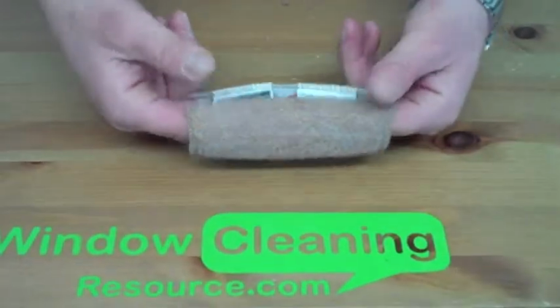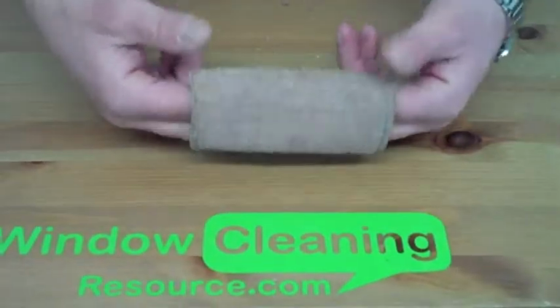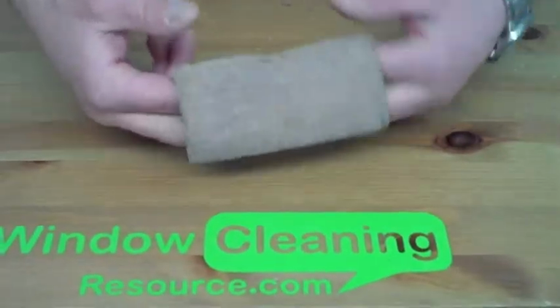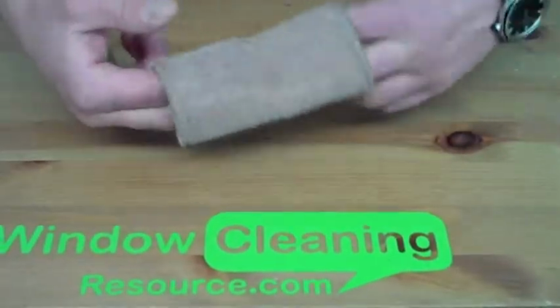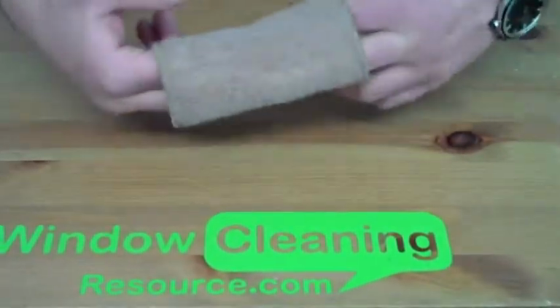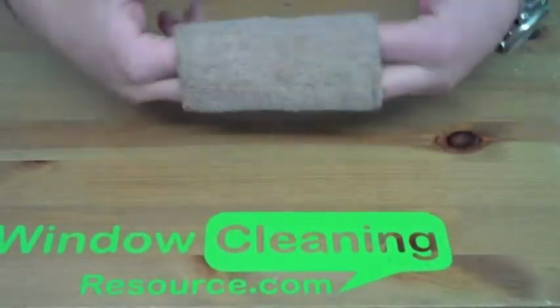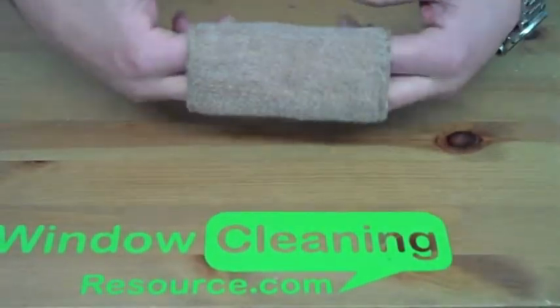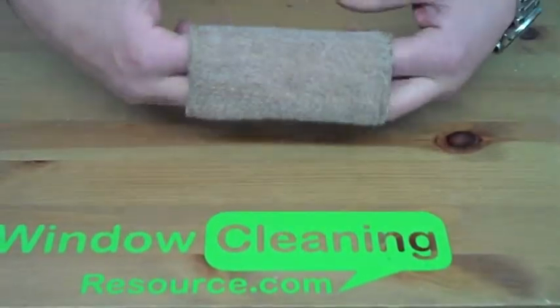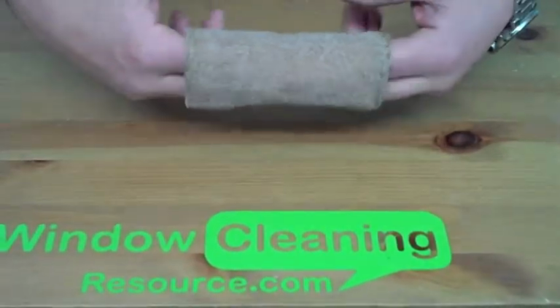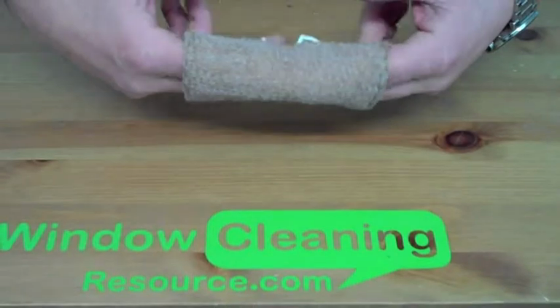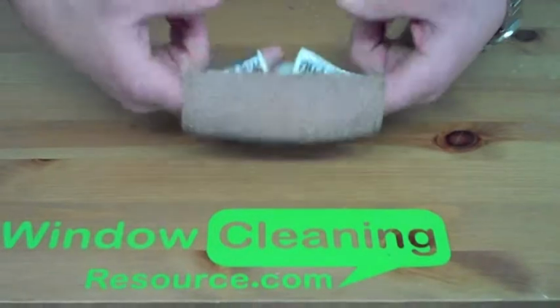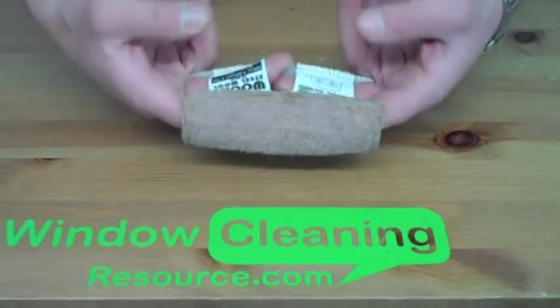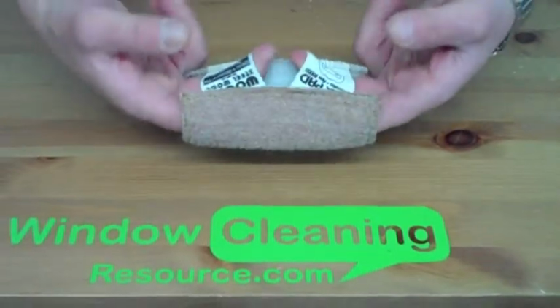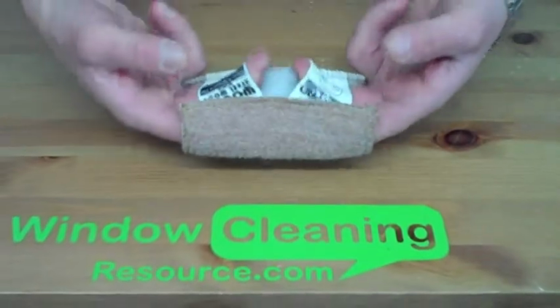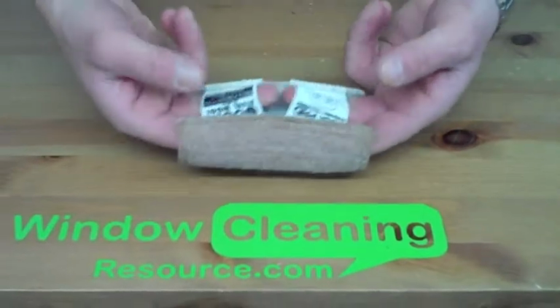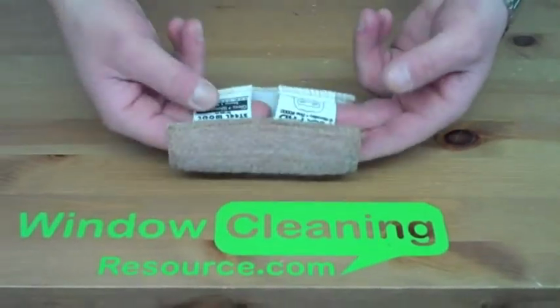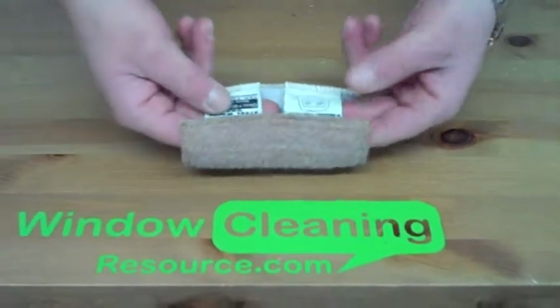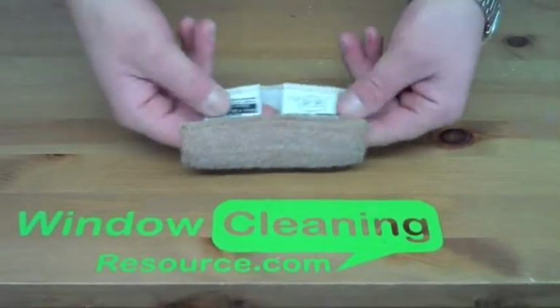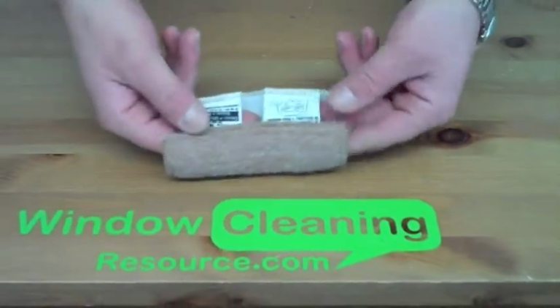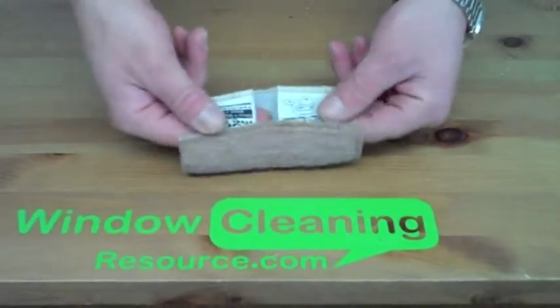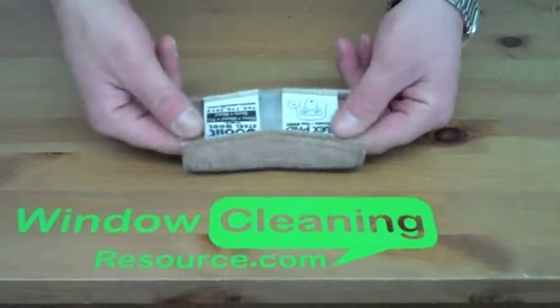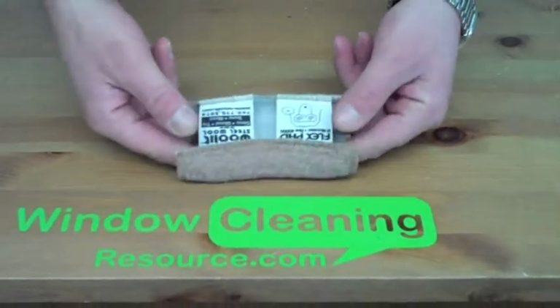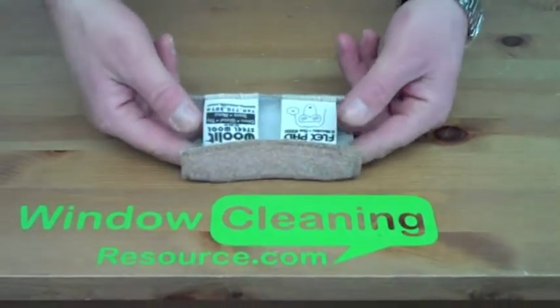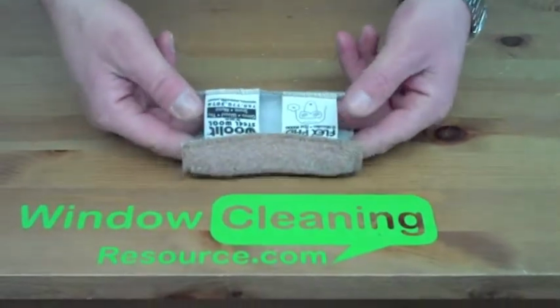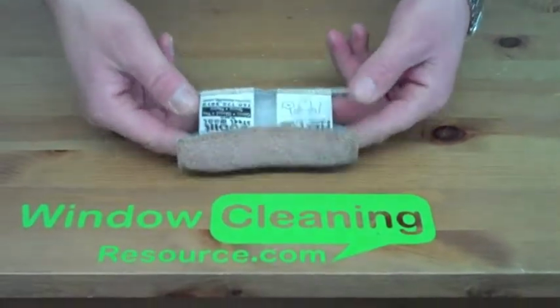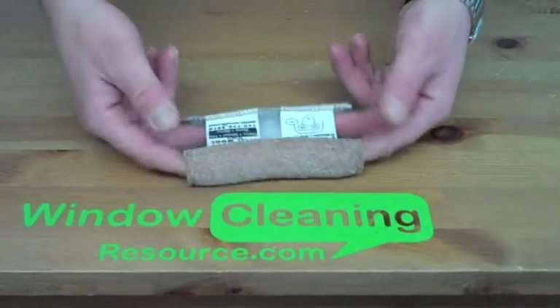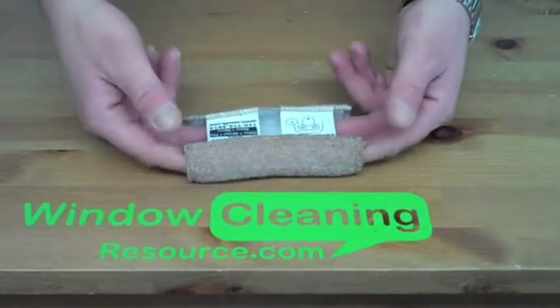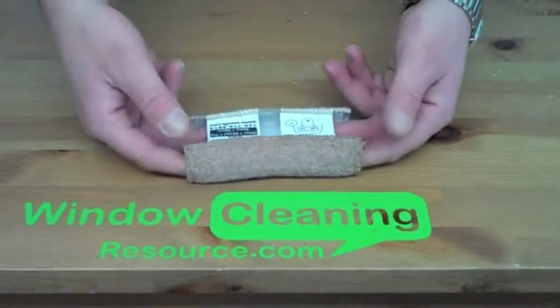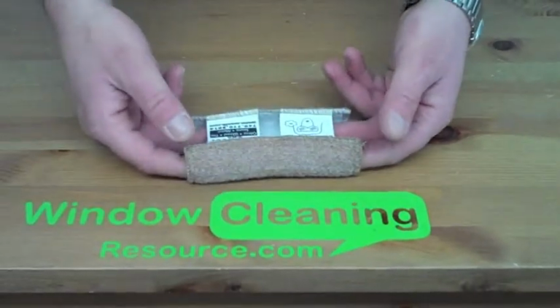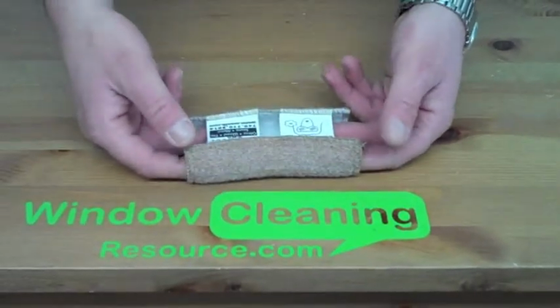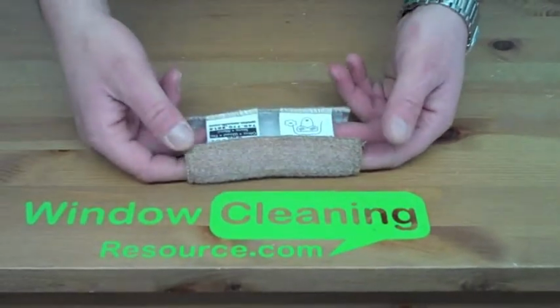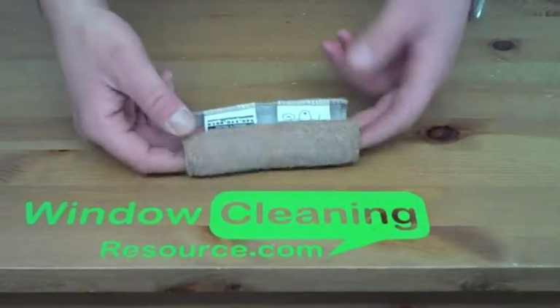It will not rust like the standard steel wool will. The bronze wool will last you a little bit longer.